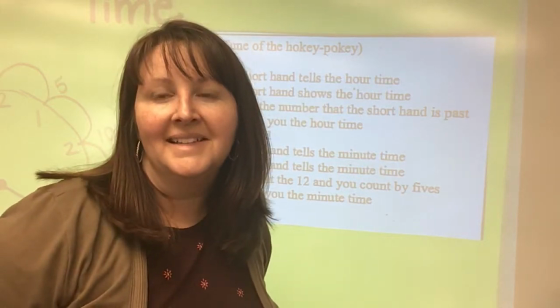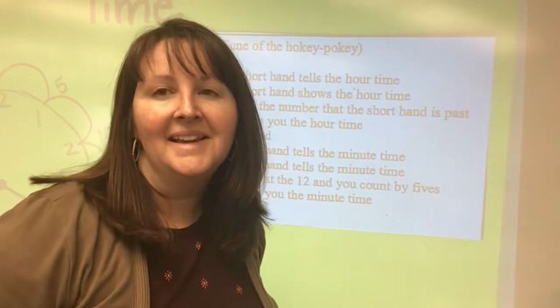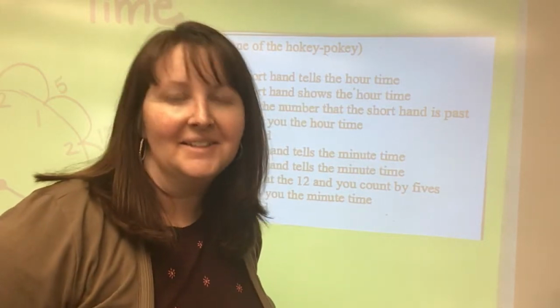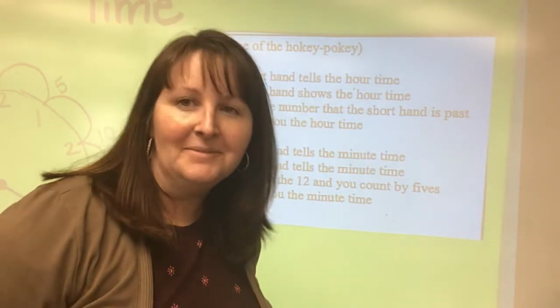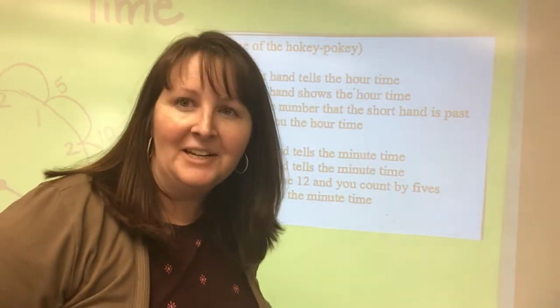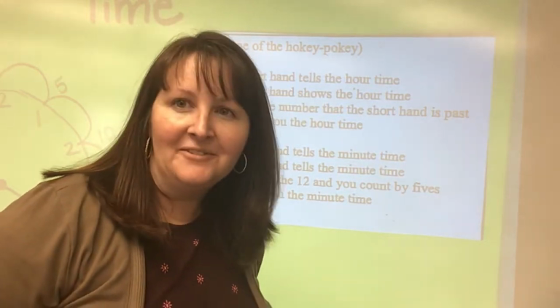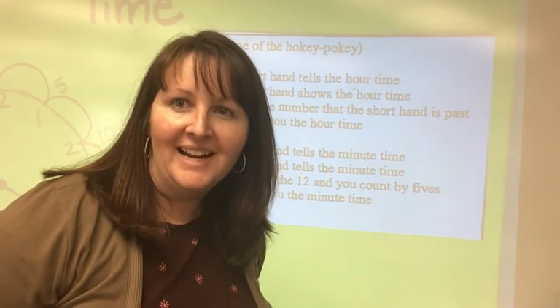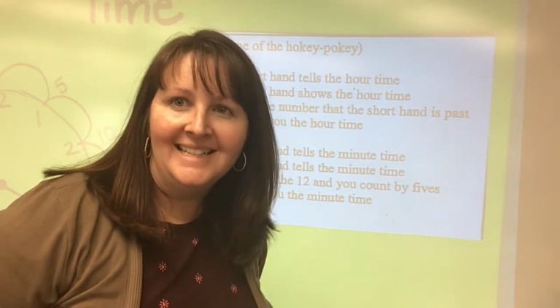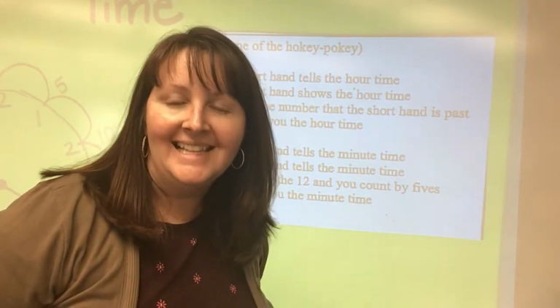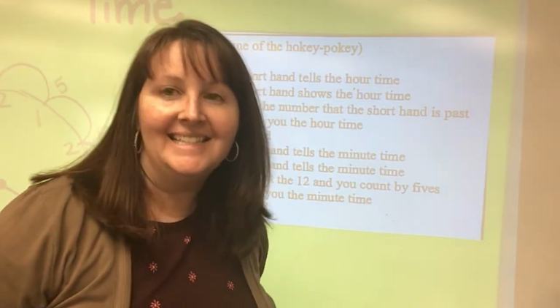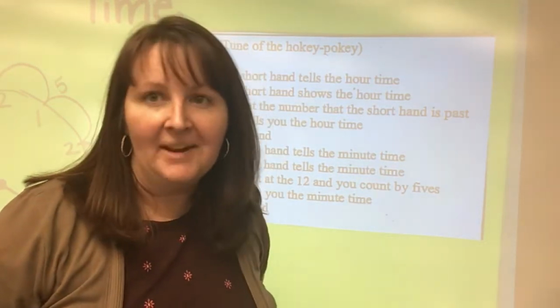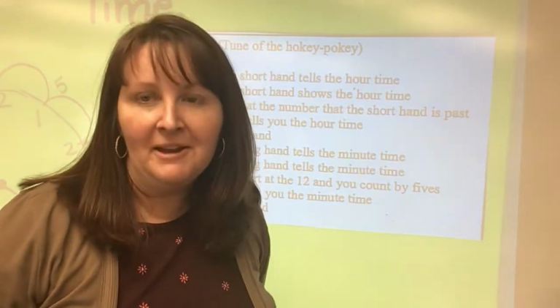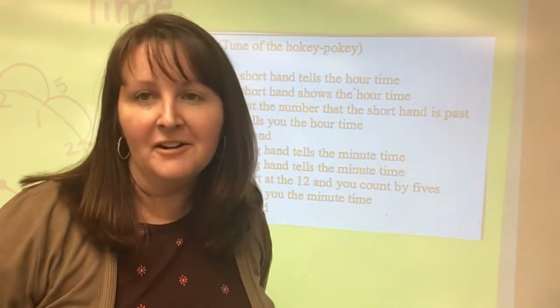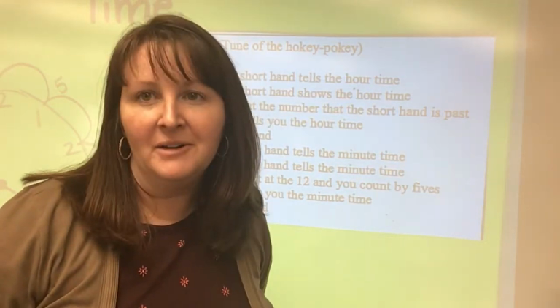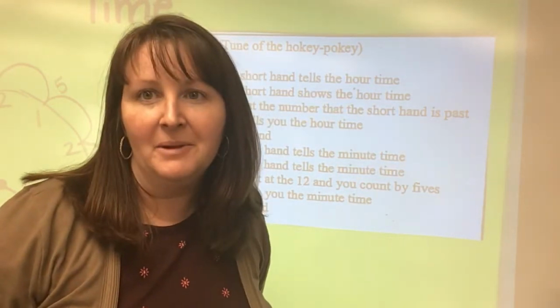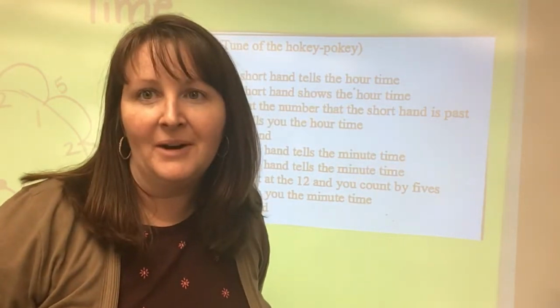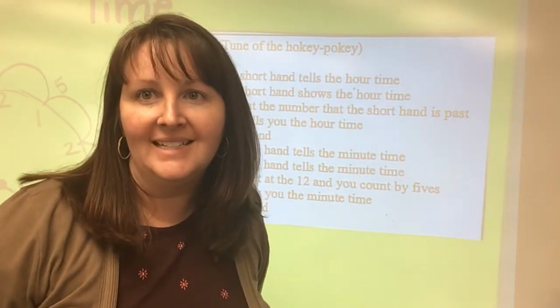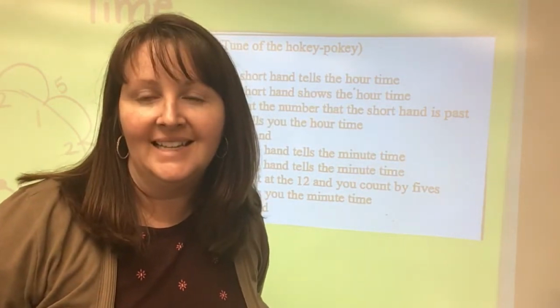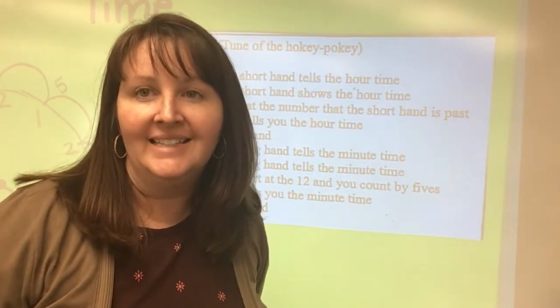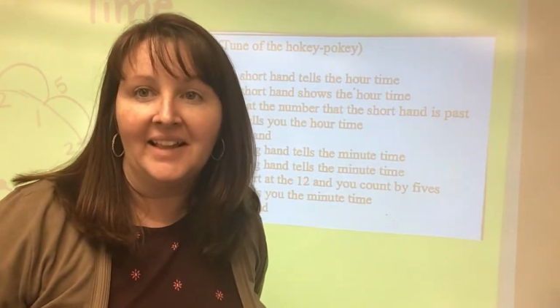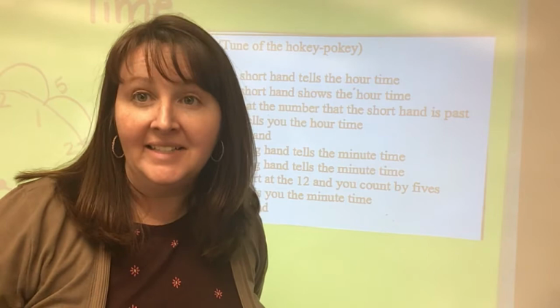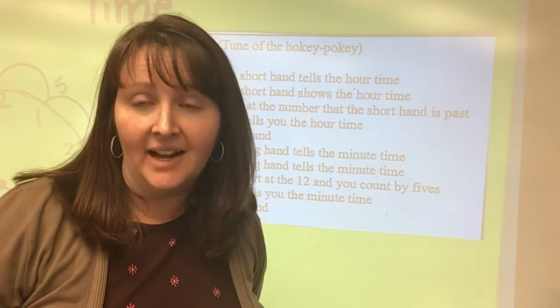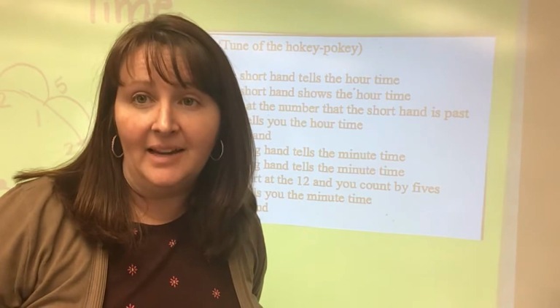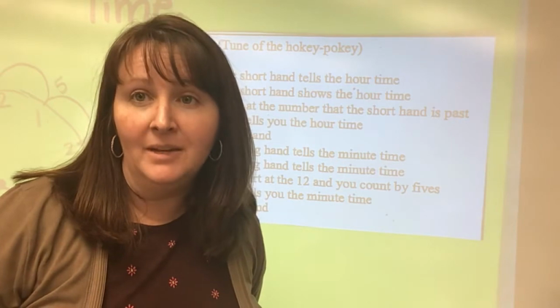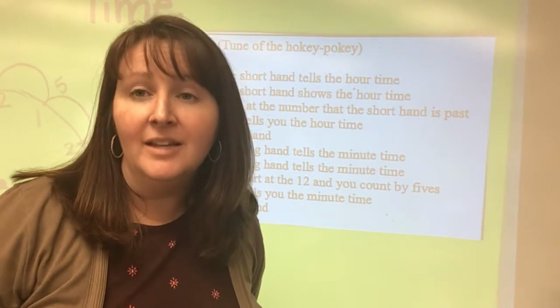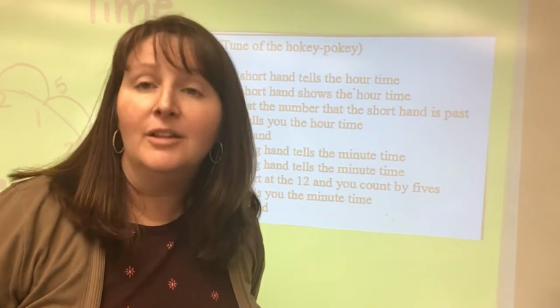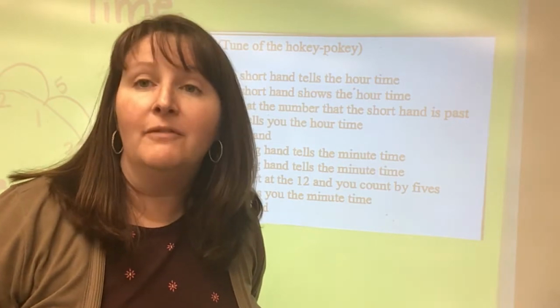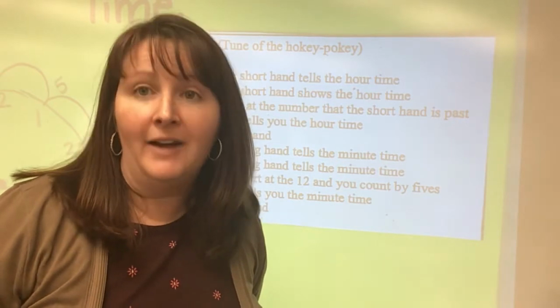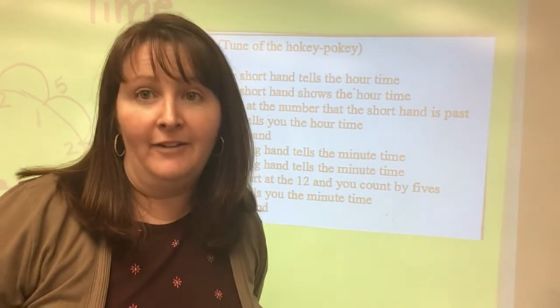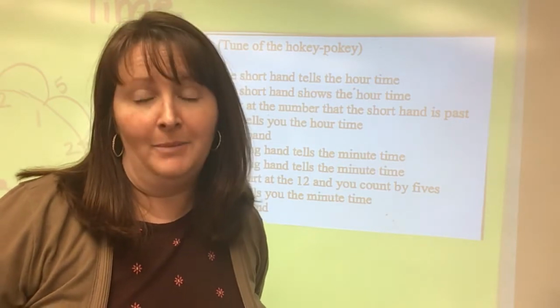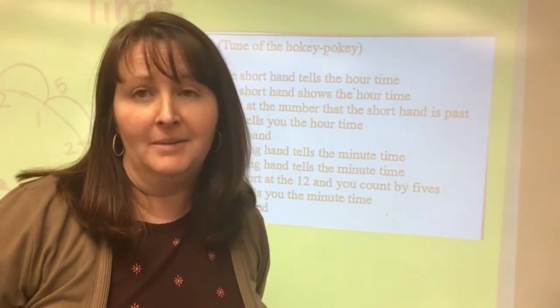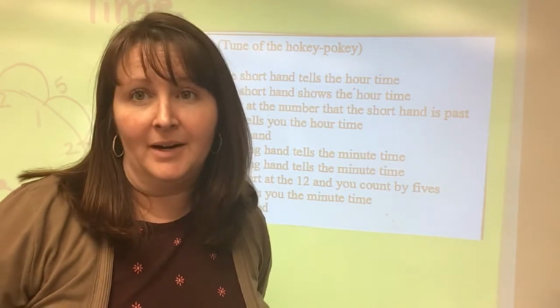Good morning, friends. Today we are going to be practicing telling time to the five-minute mark.